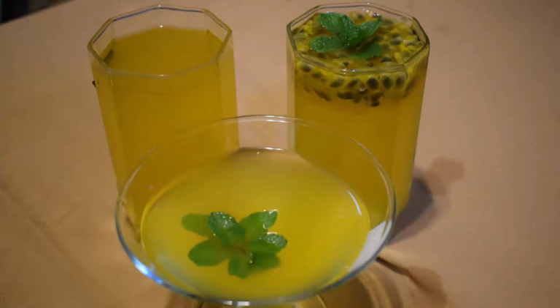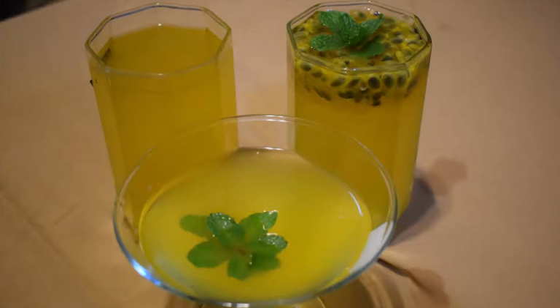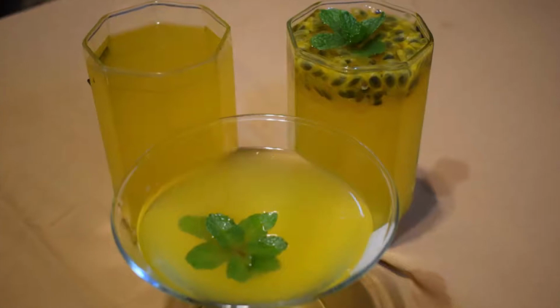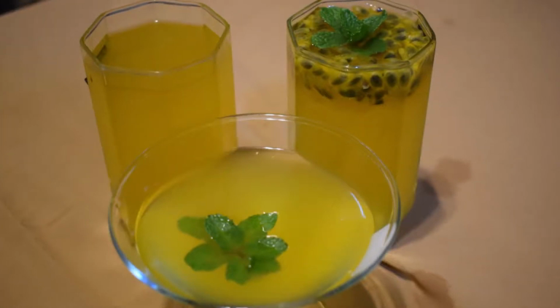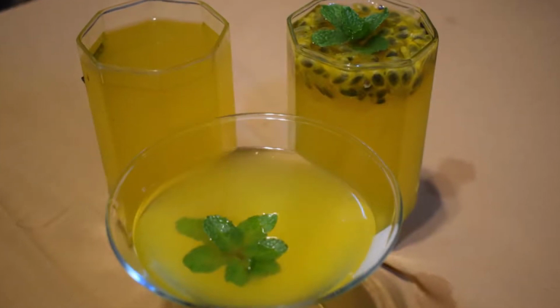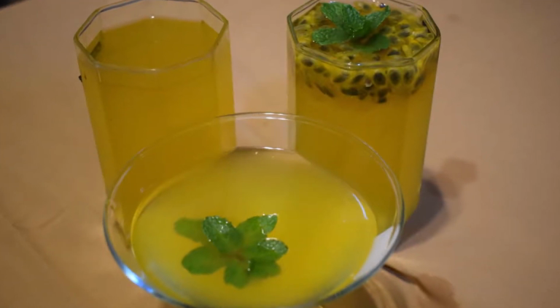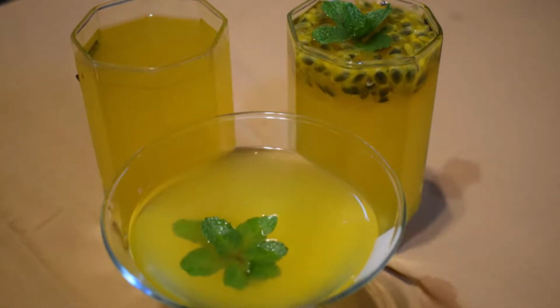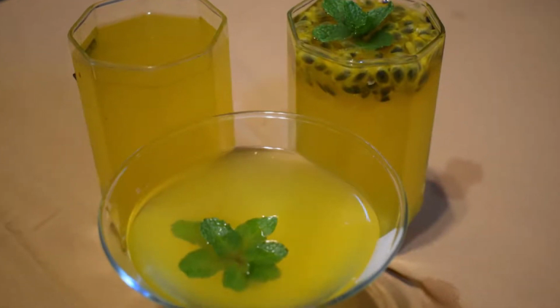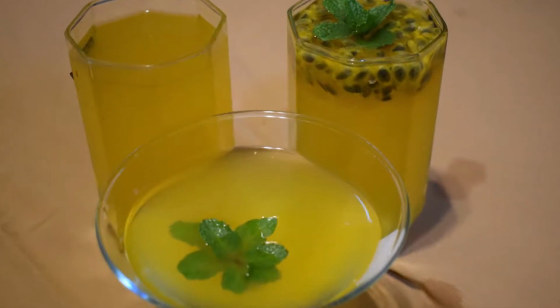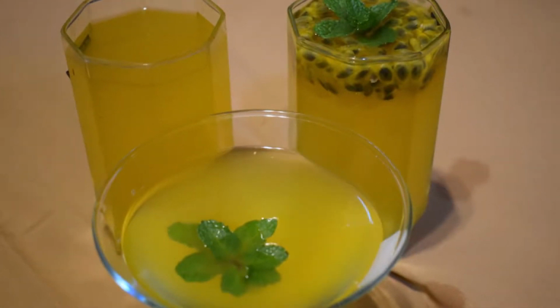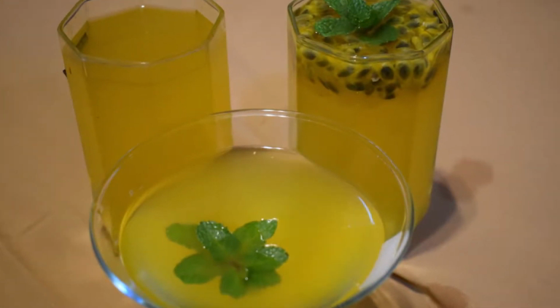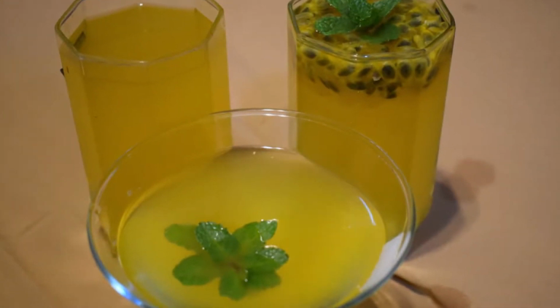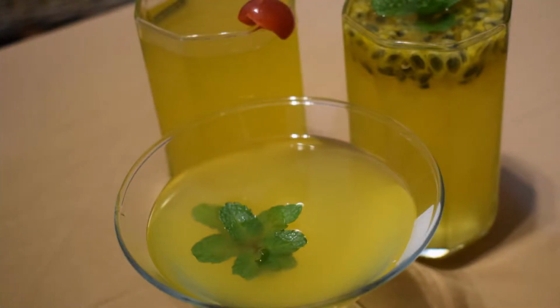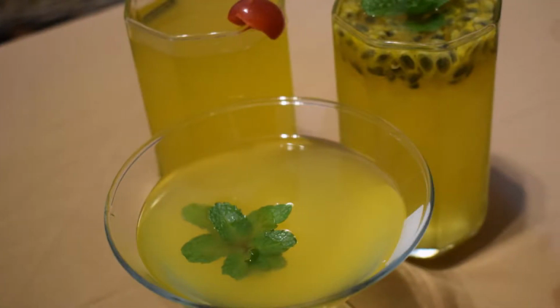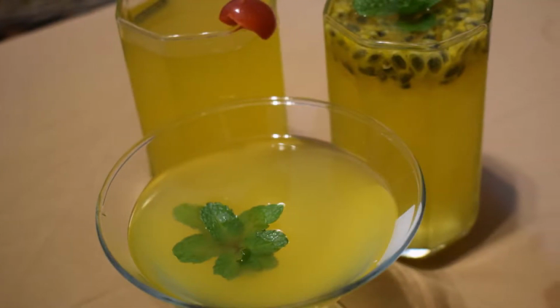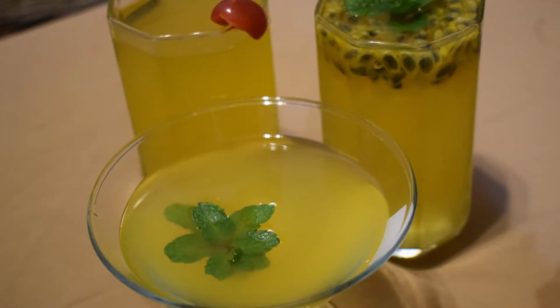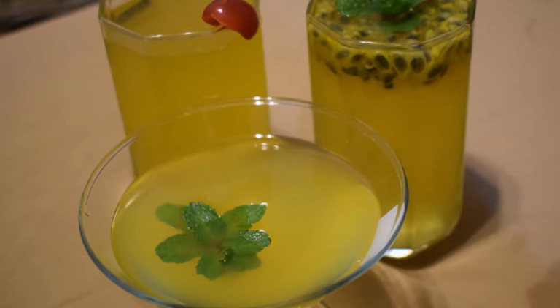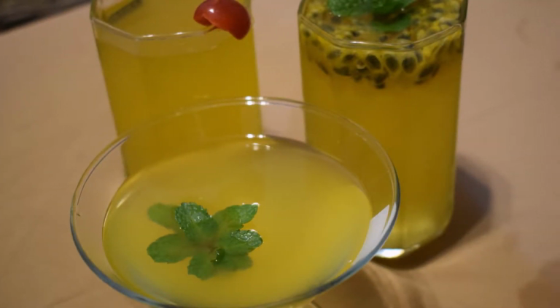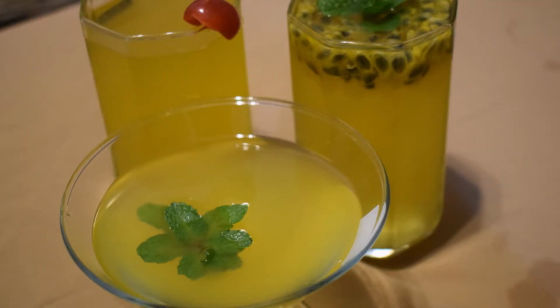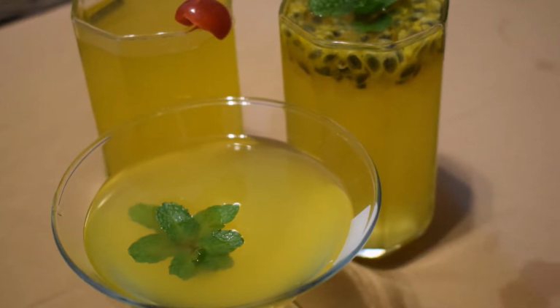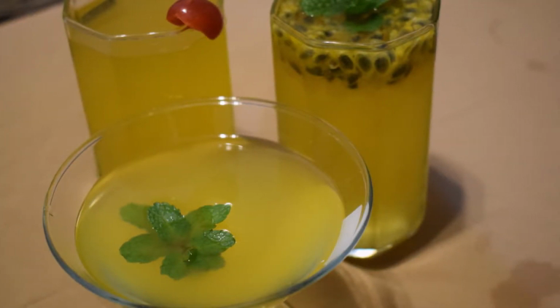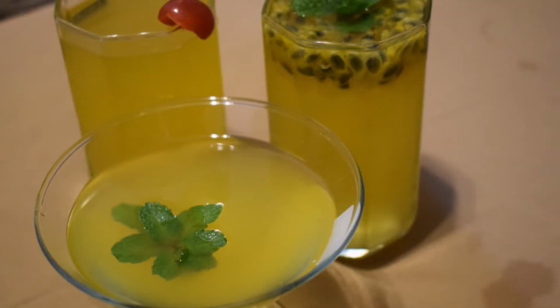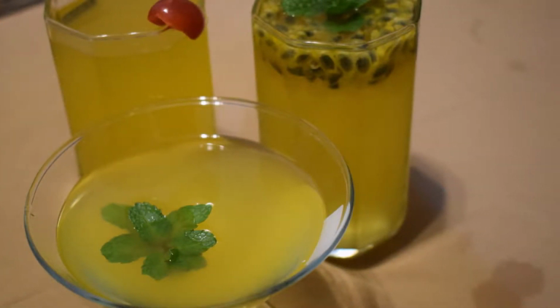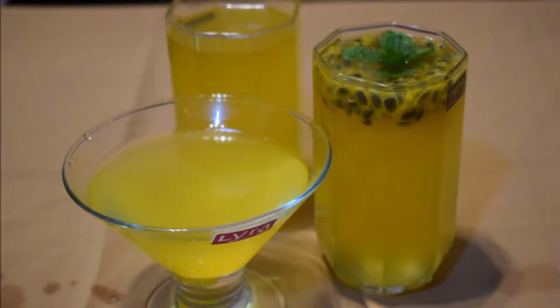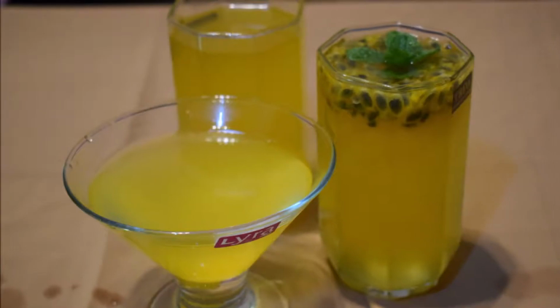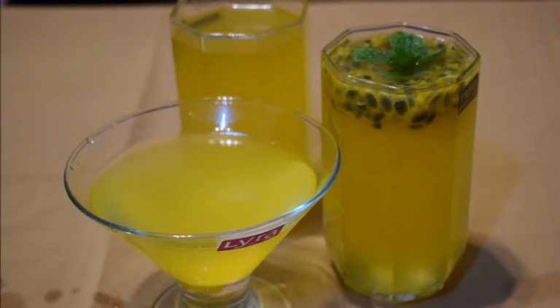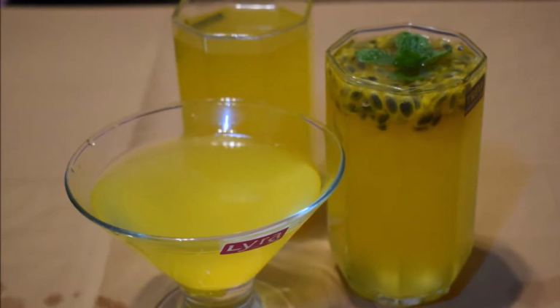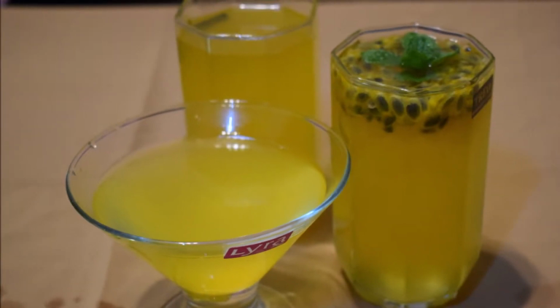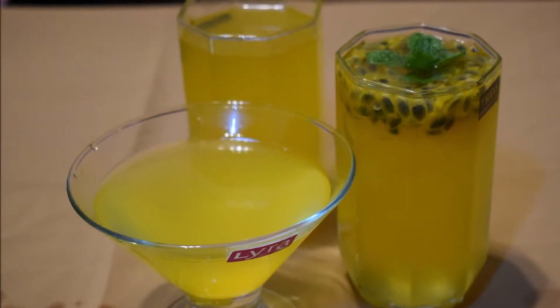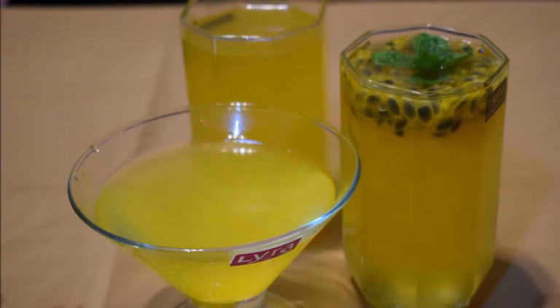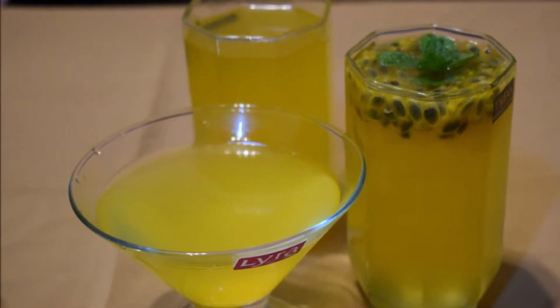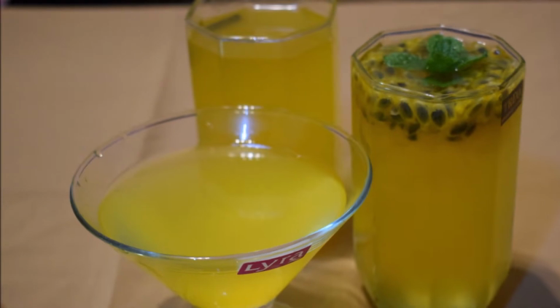Hi friends! Welcome to the Hussis Konna. We are going to eat passion fruit and vegetable juice.